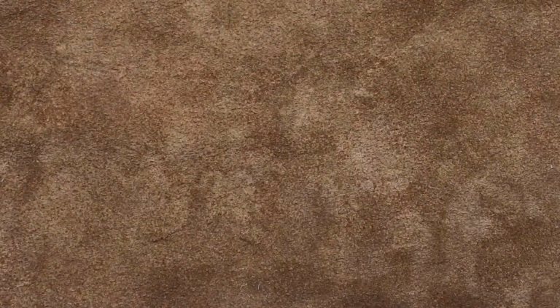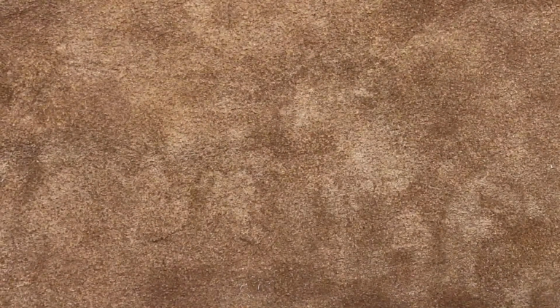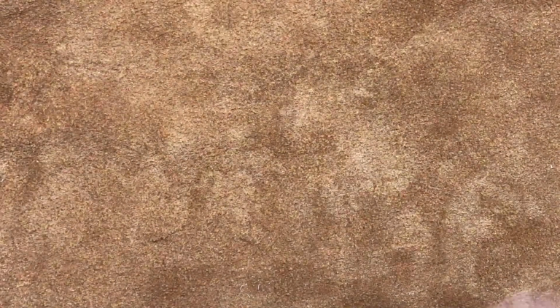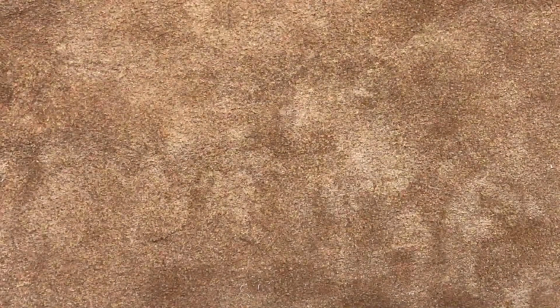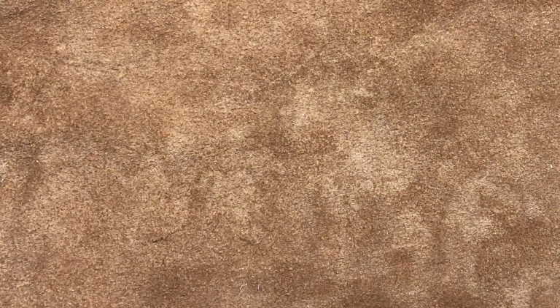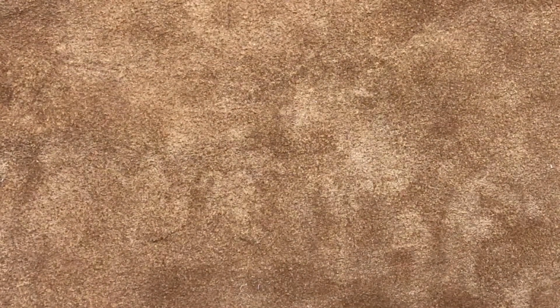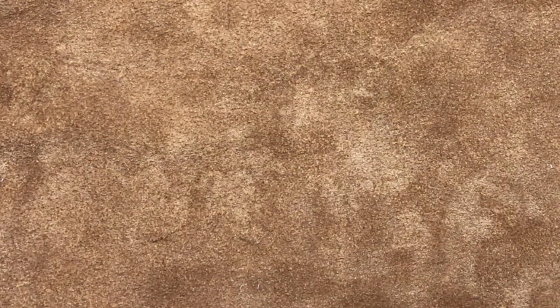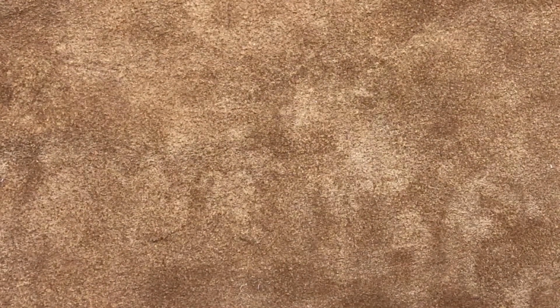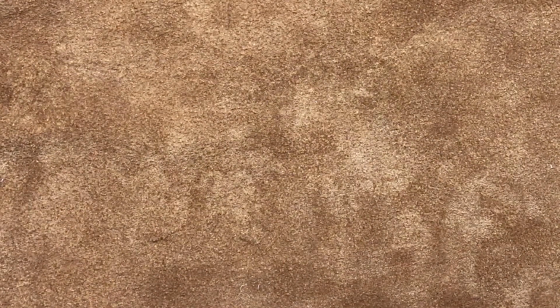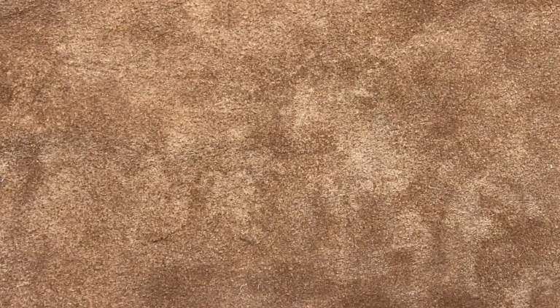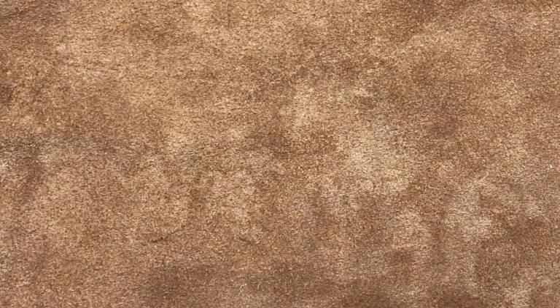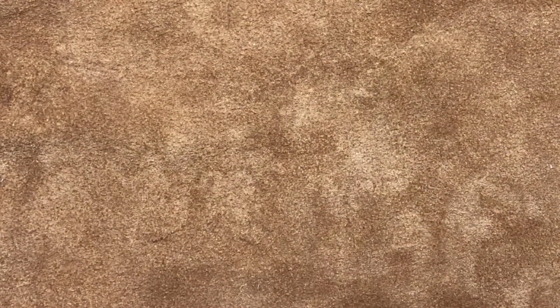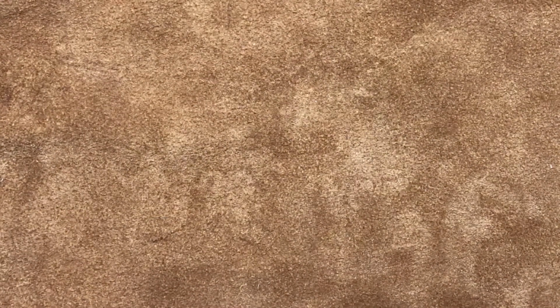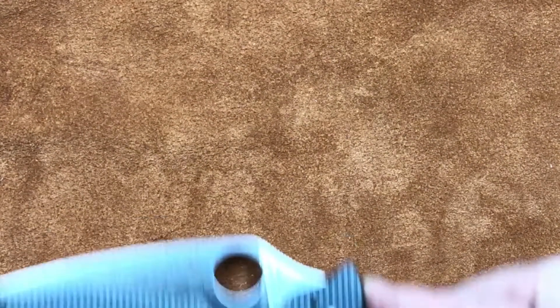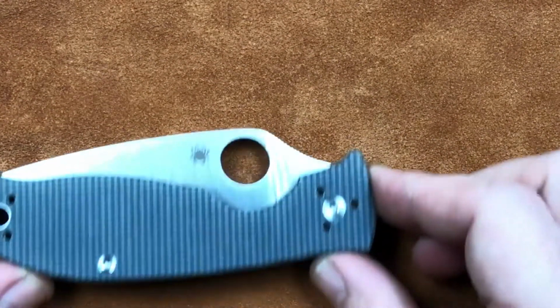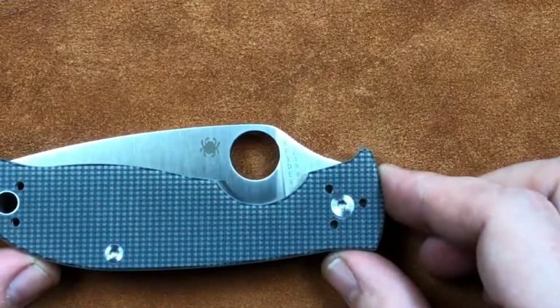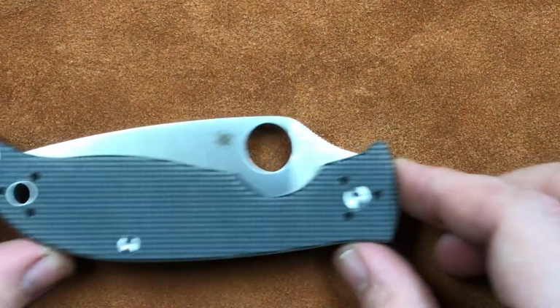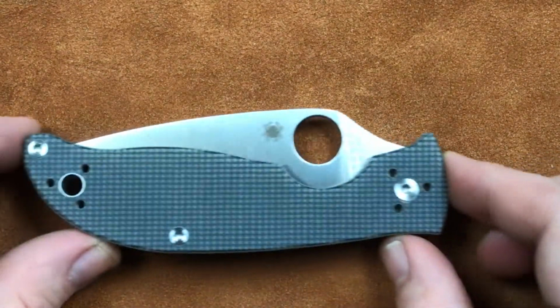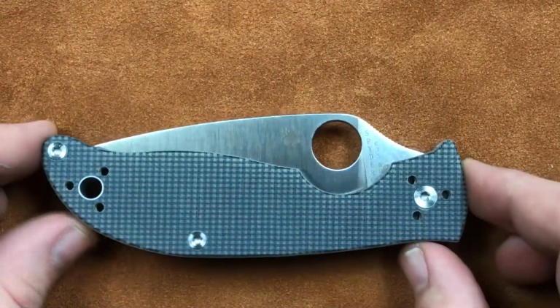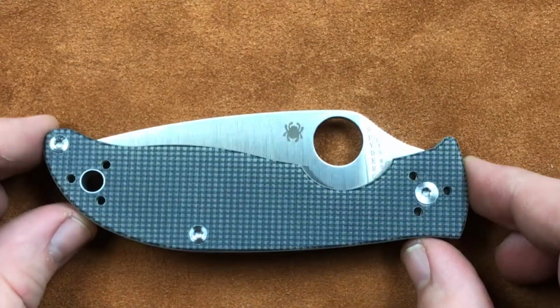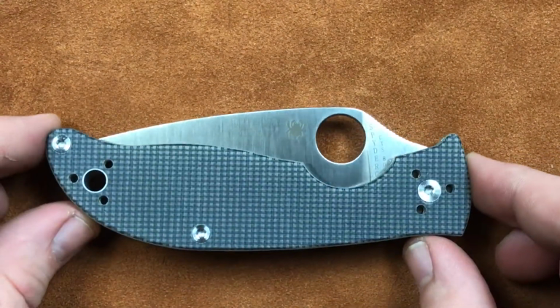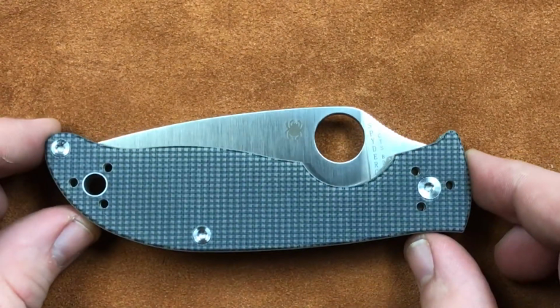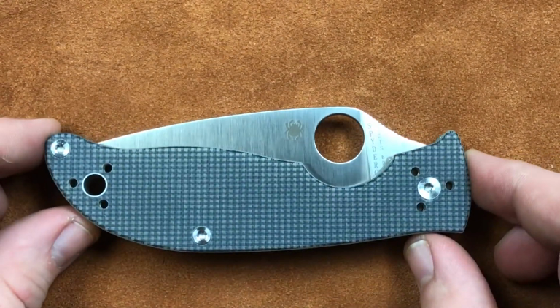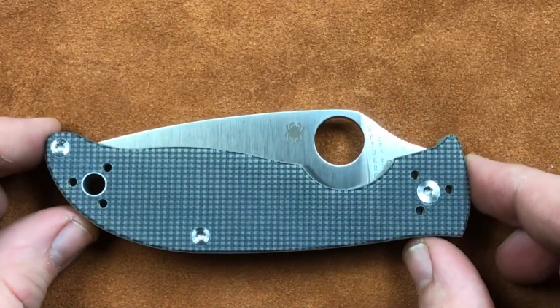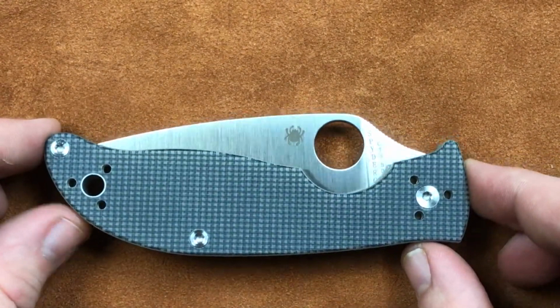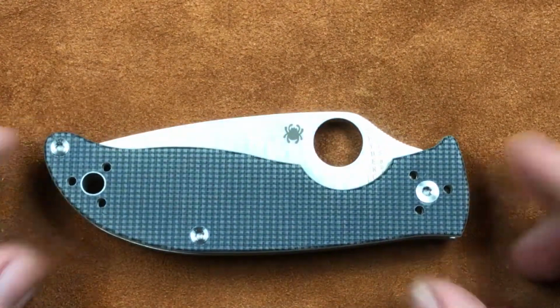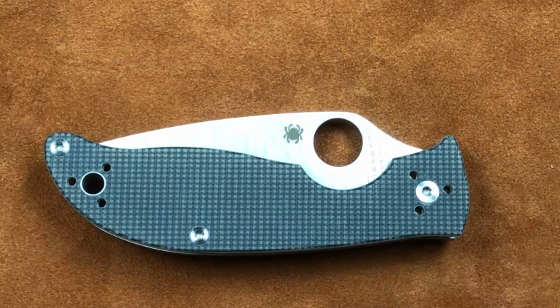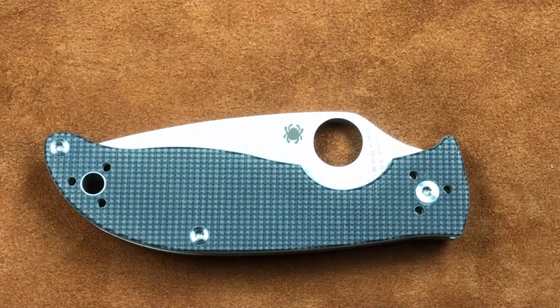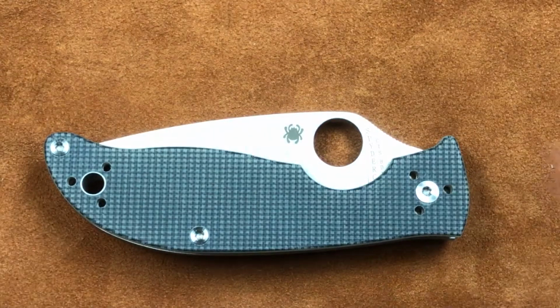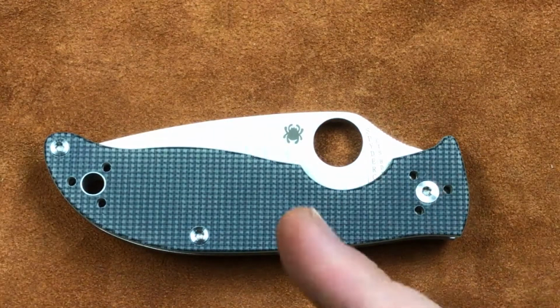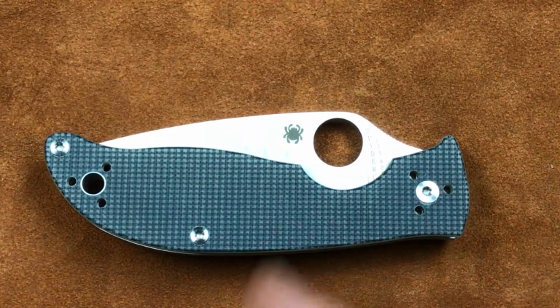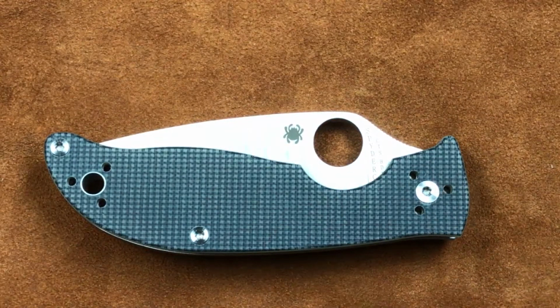Welcome back everyone, I'm Zell and today we're getting a look at the Spyderco Polestar.